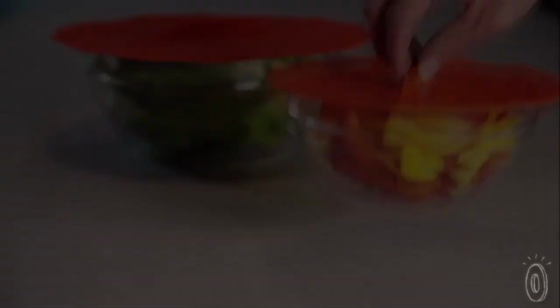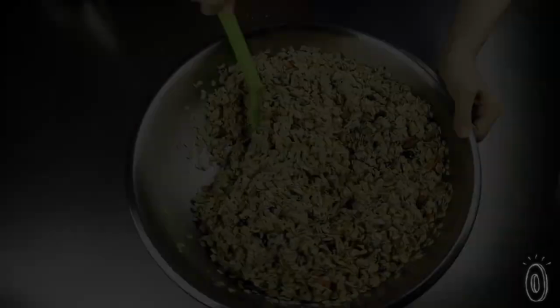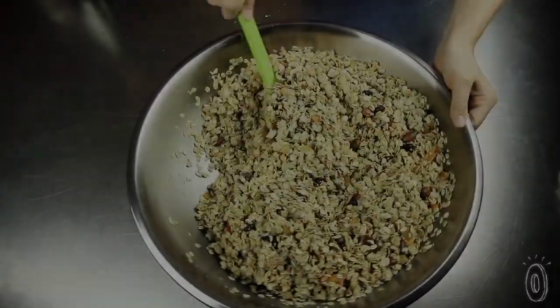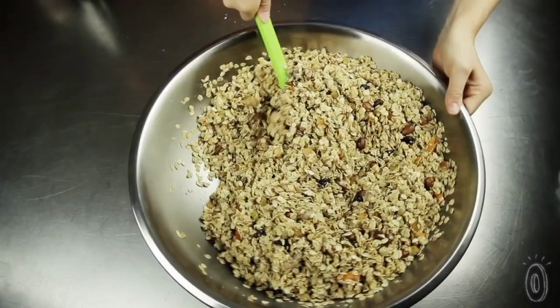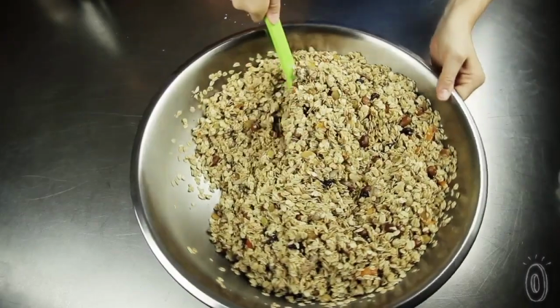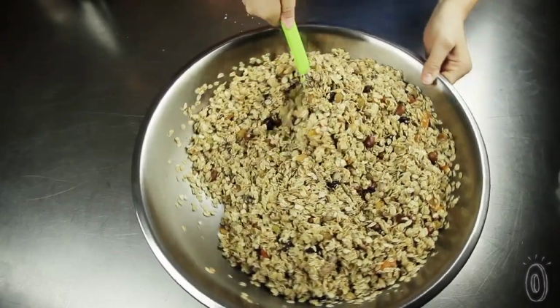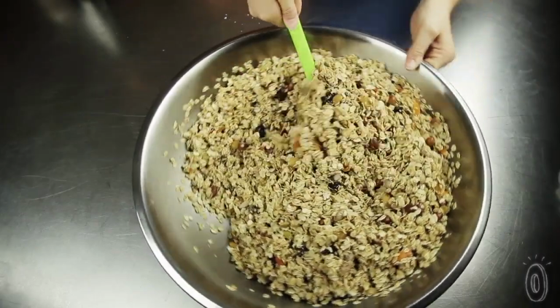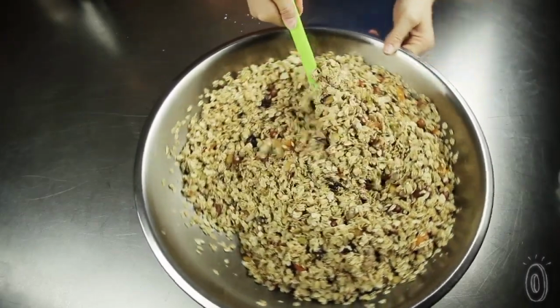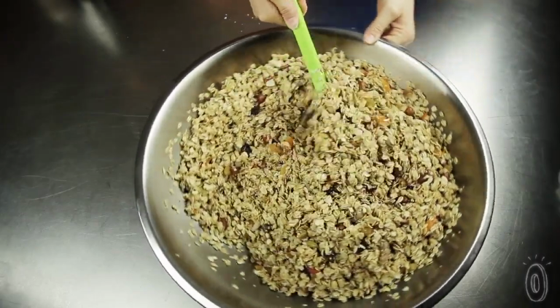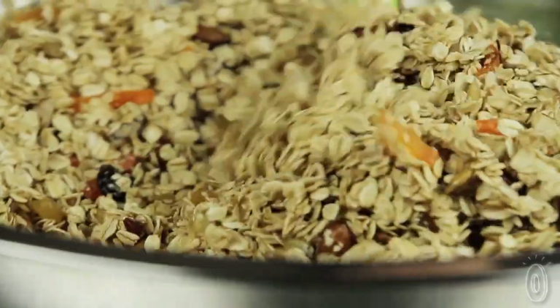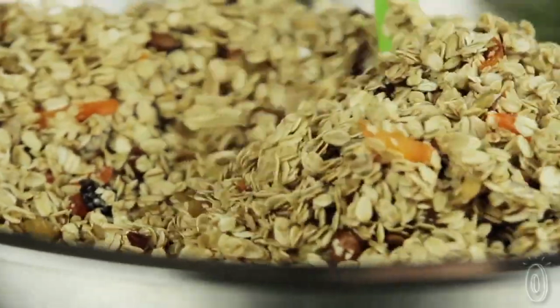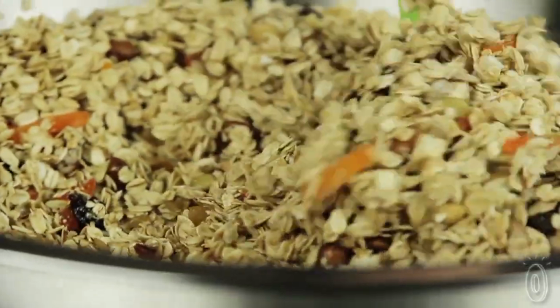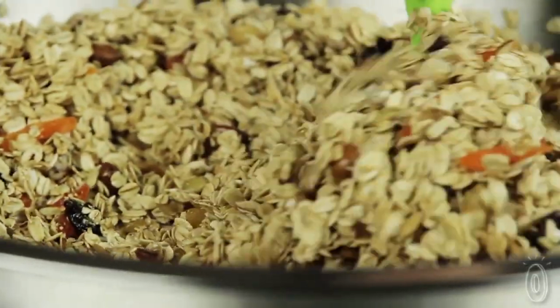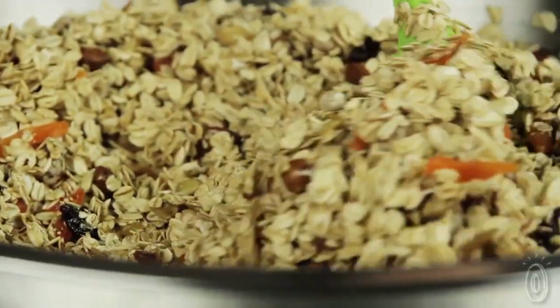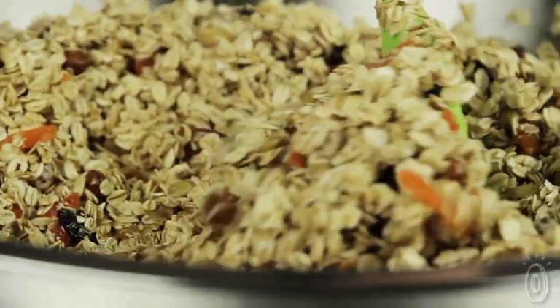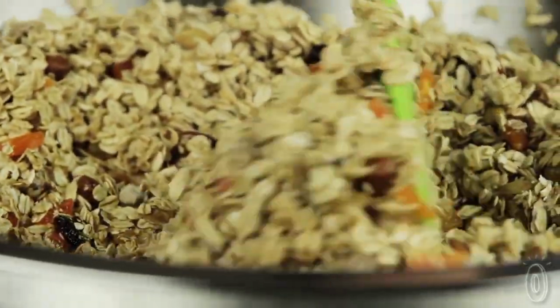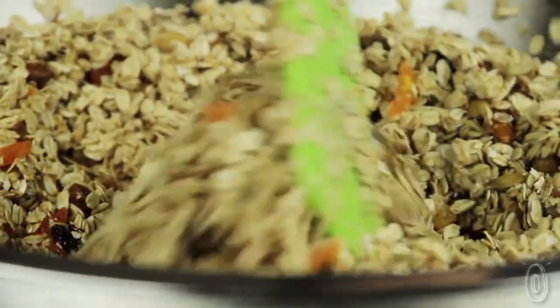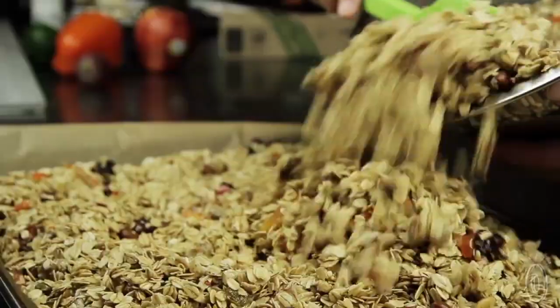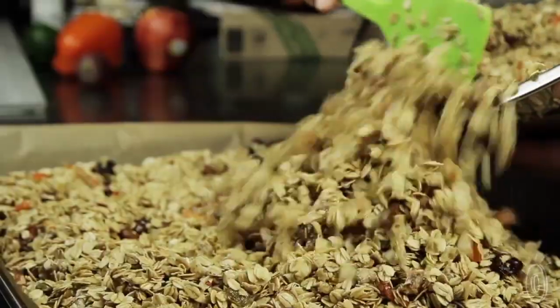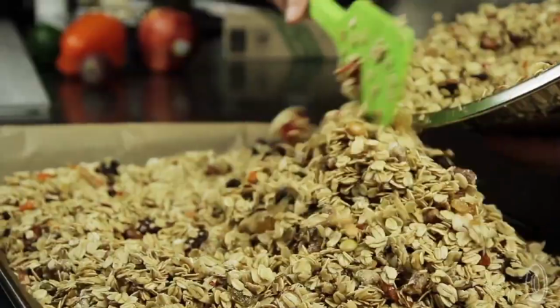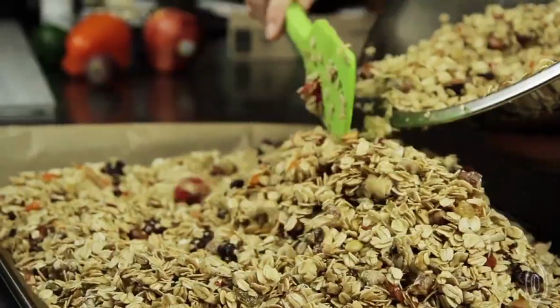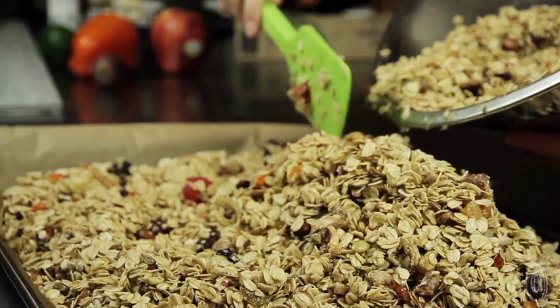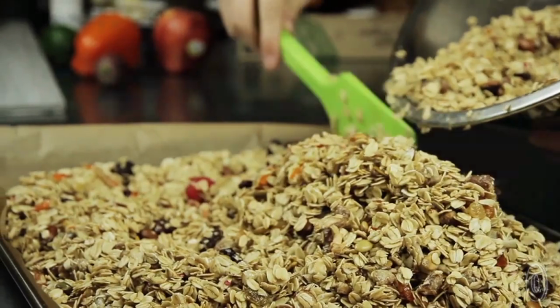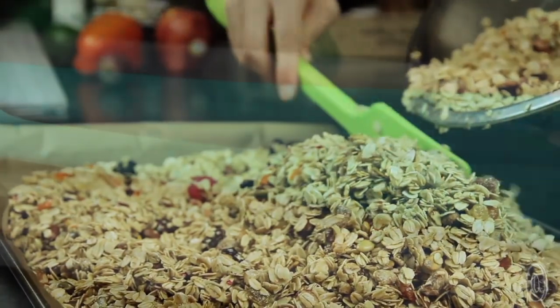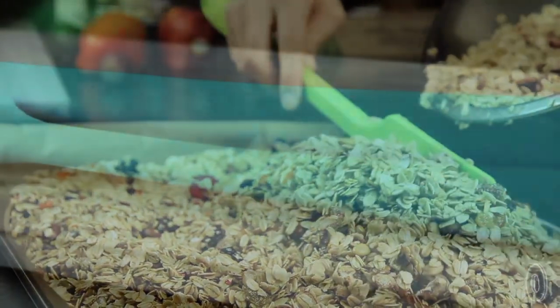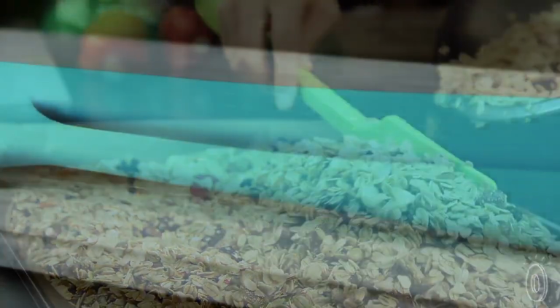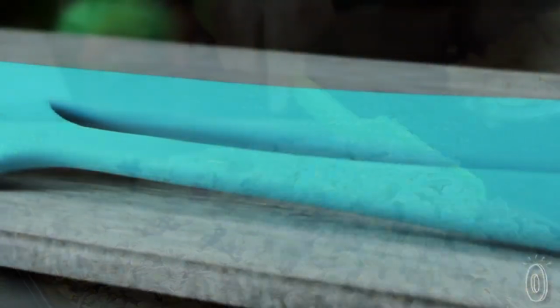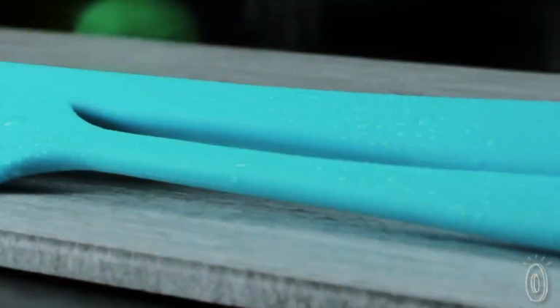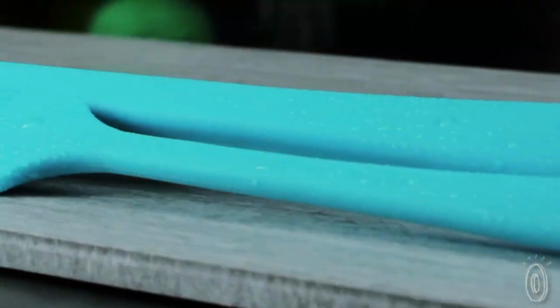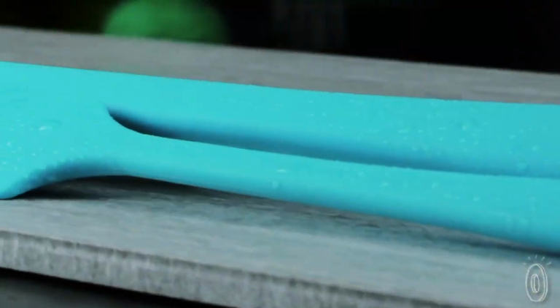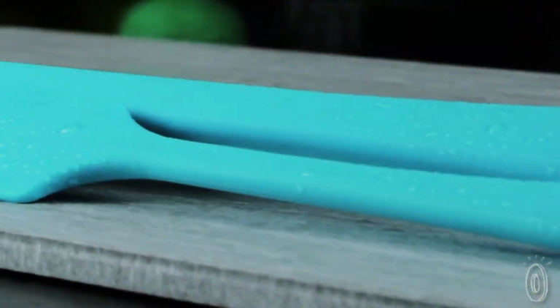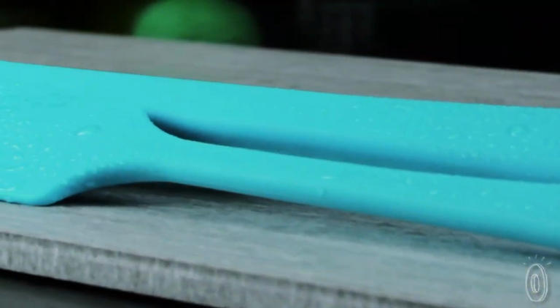Get It Right is living up to its name with products that will make you happy to upgrade the tools in your kitchen. We can't wait to see what they get right next.